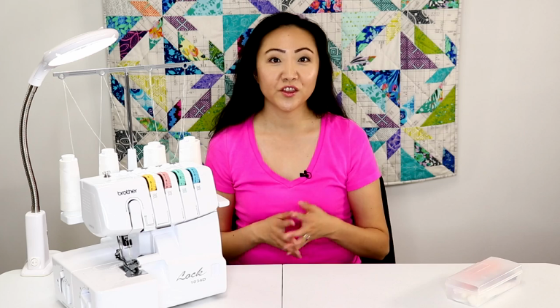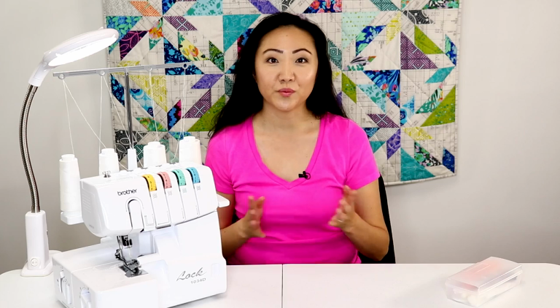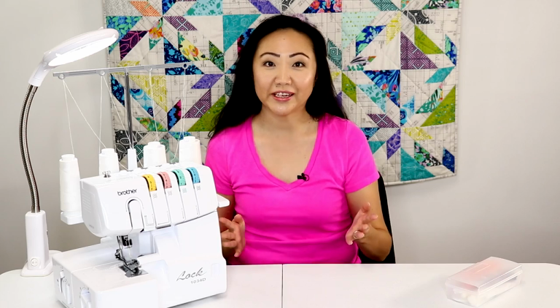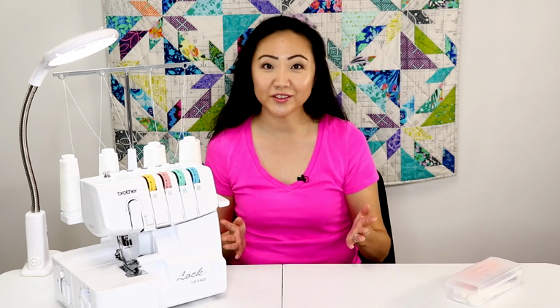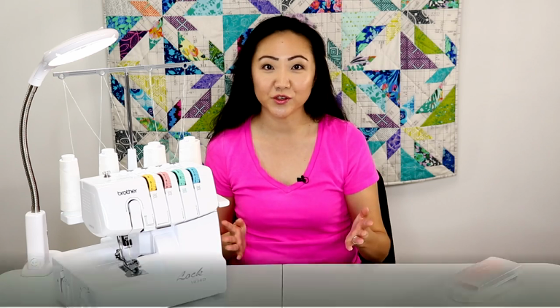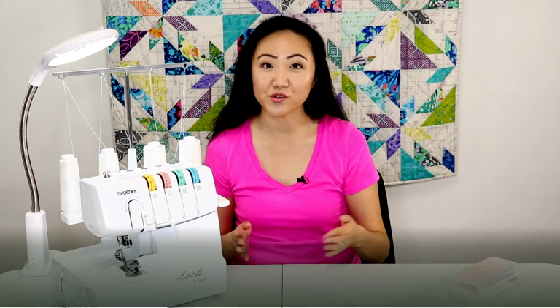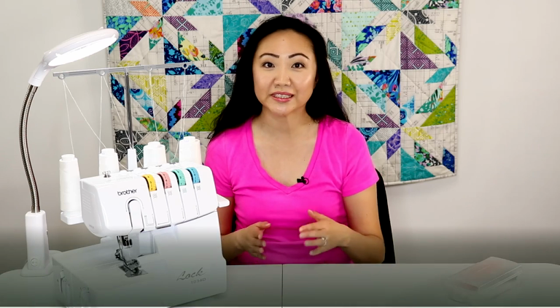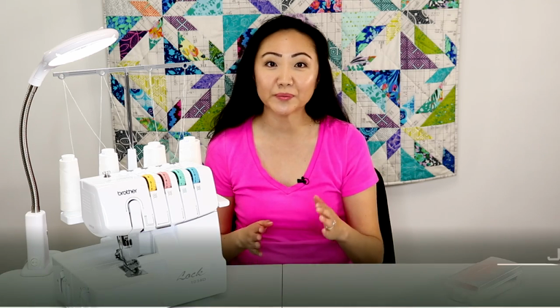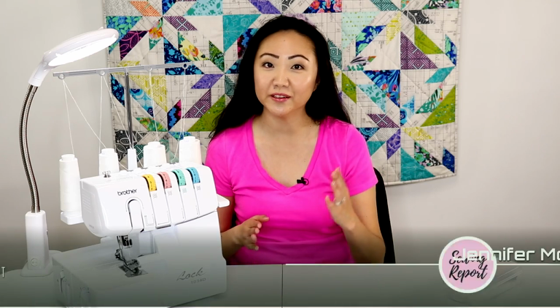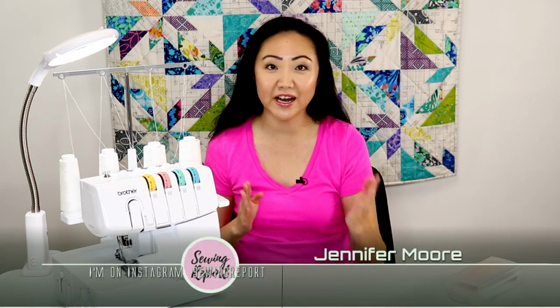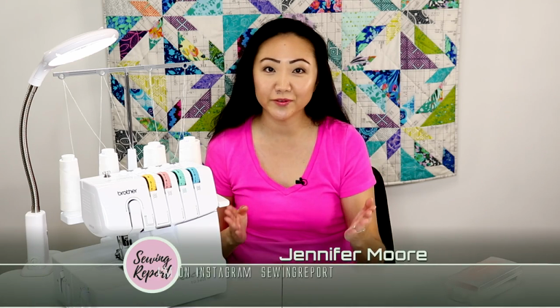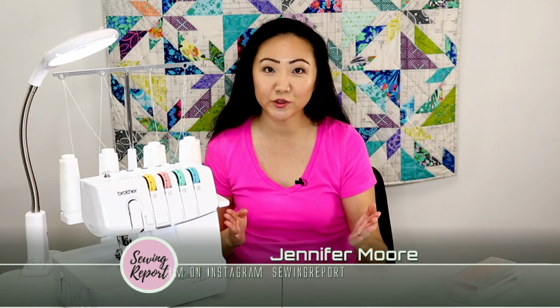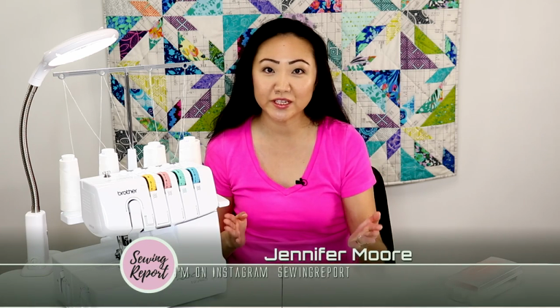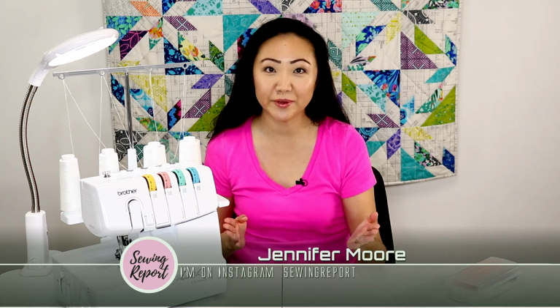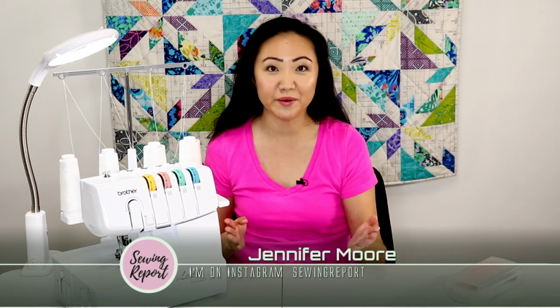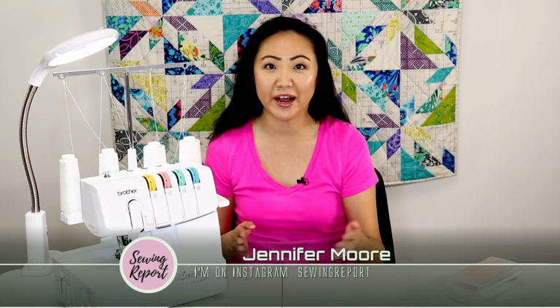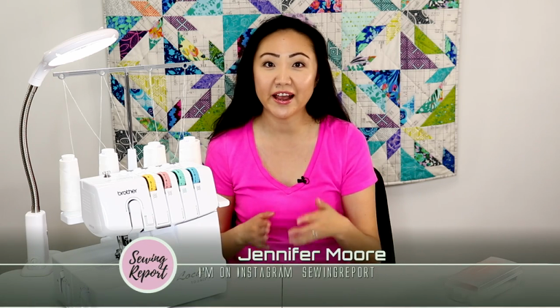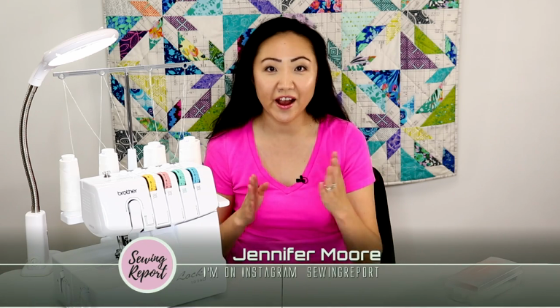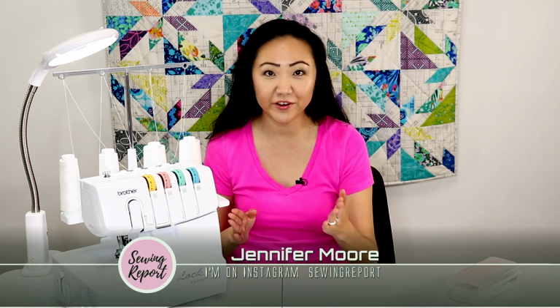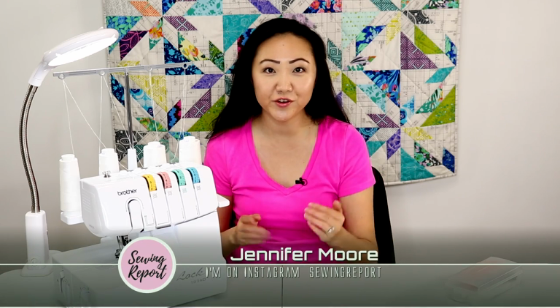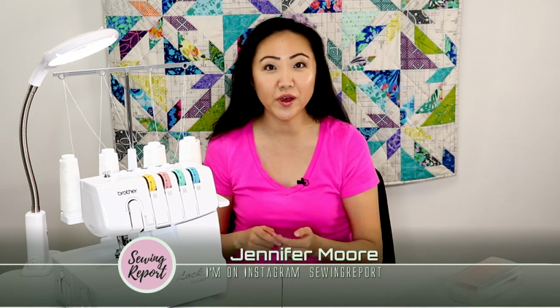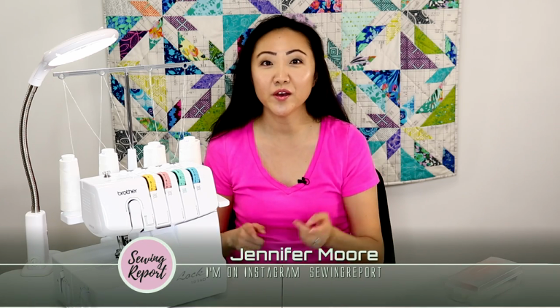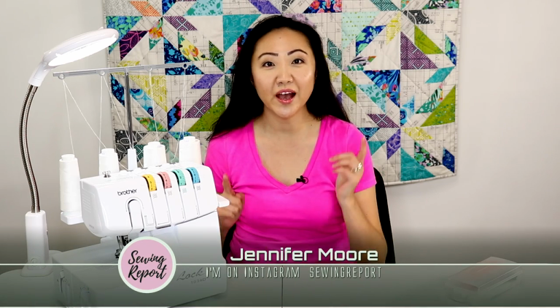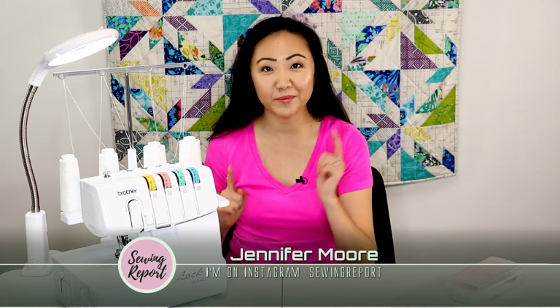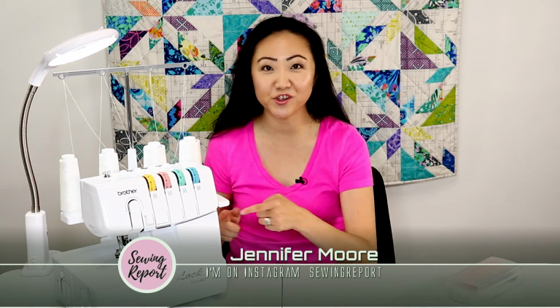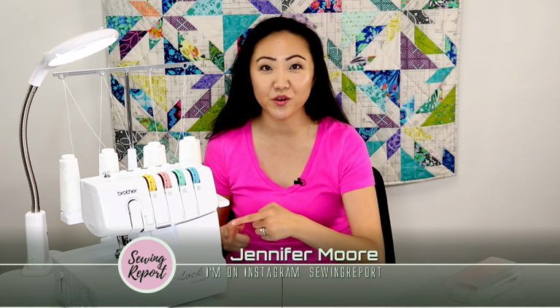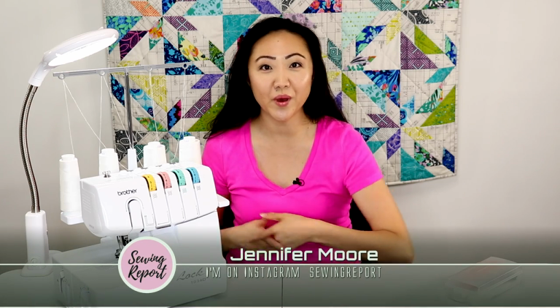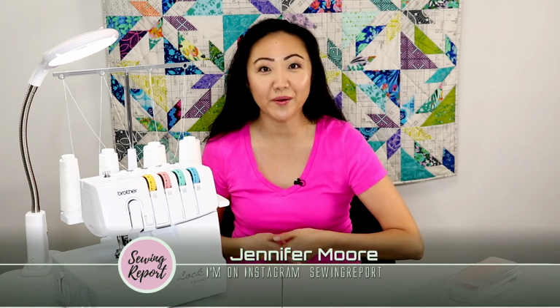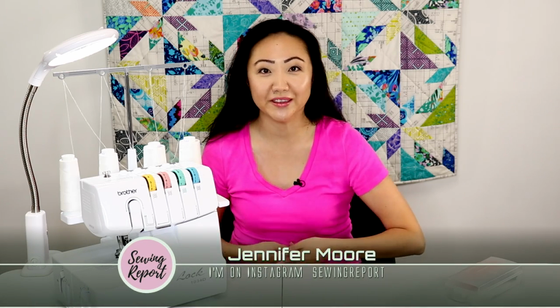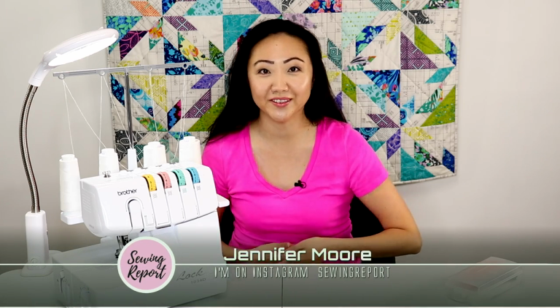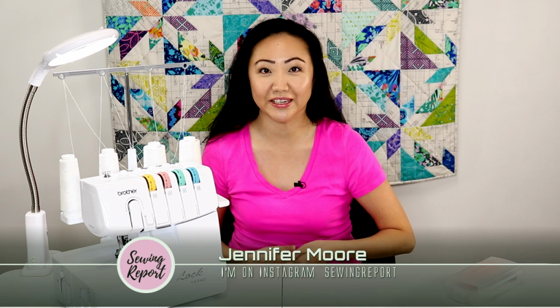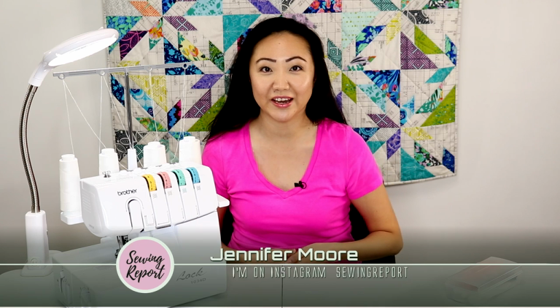Threading a serger is something a lot of us are intimidated by. How do you do it? I'm going to show you how in this video.